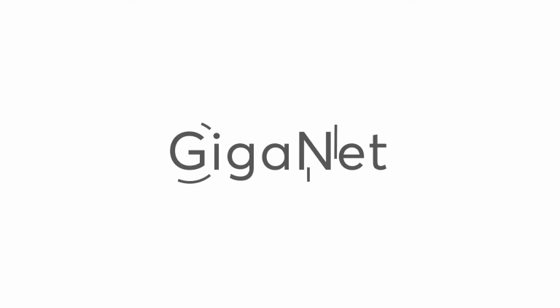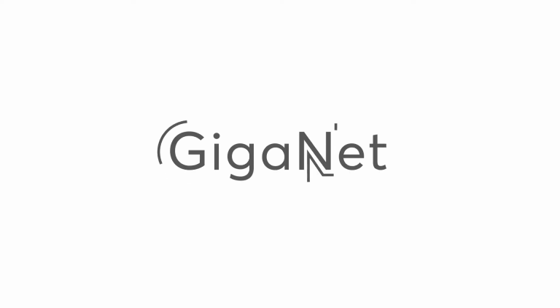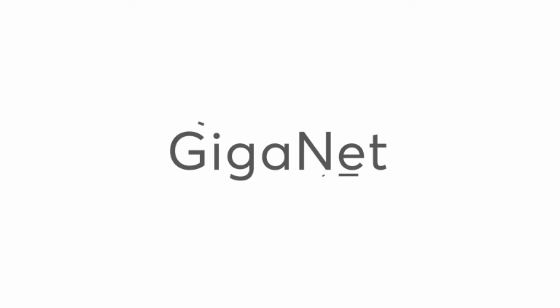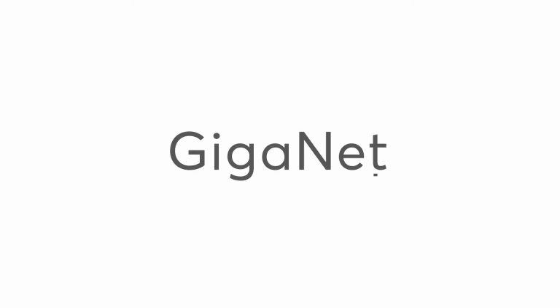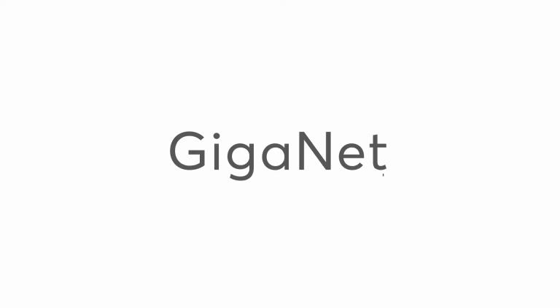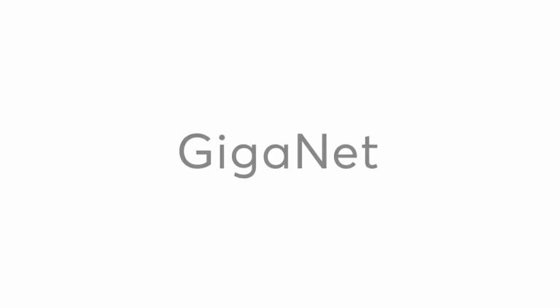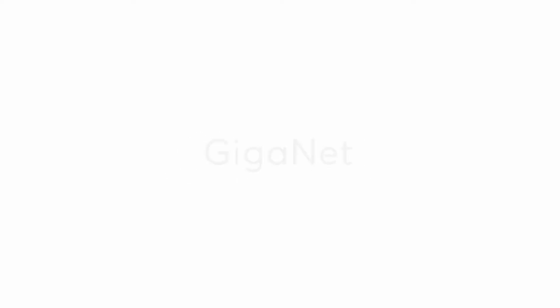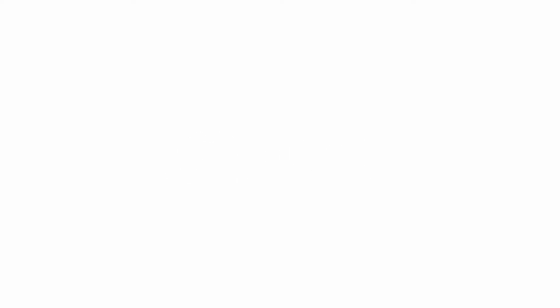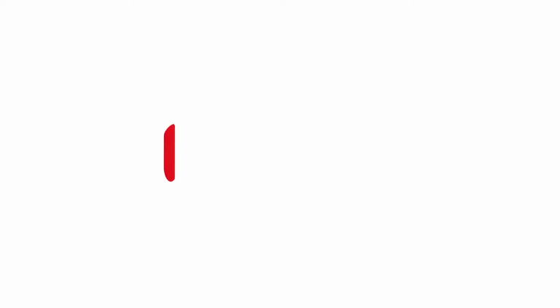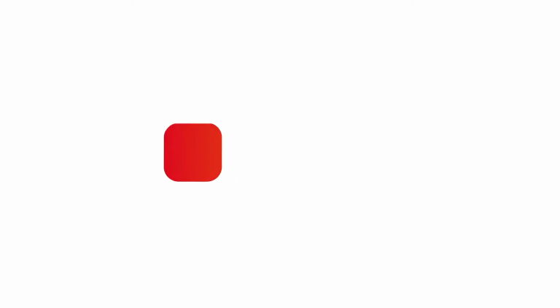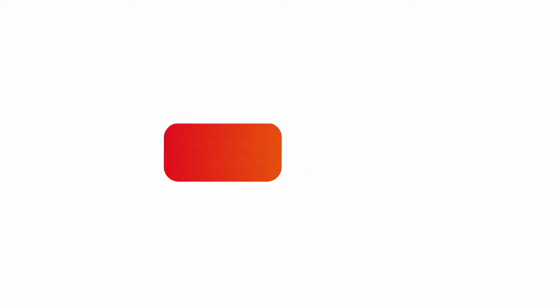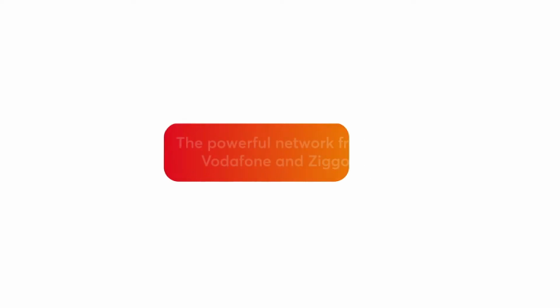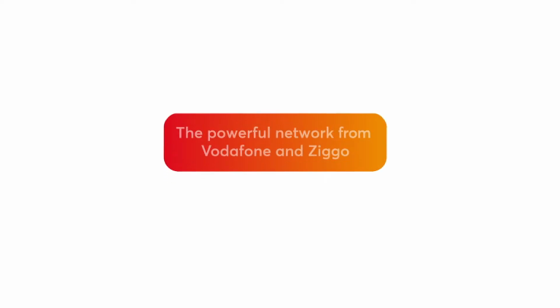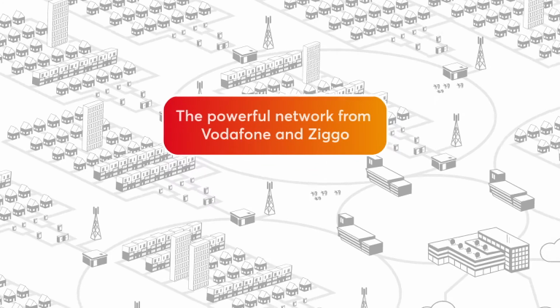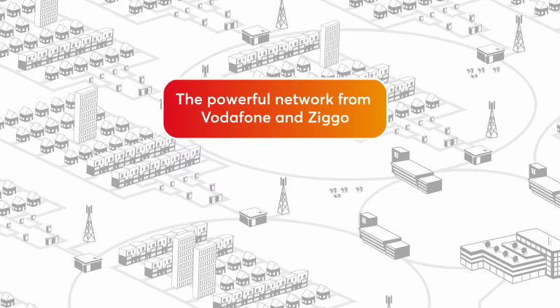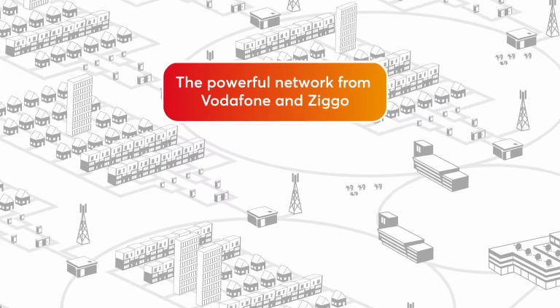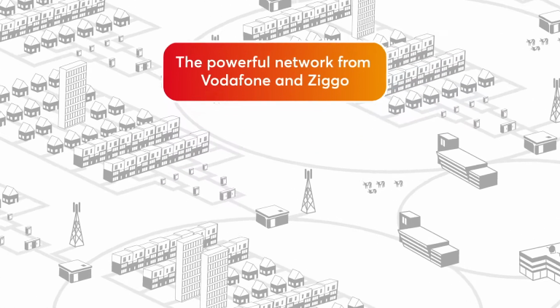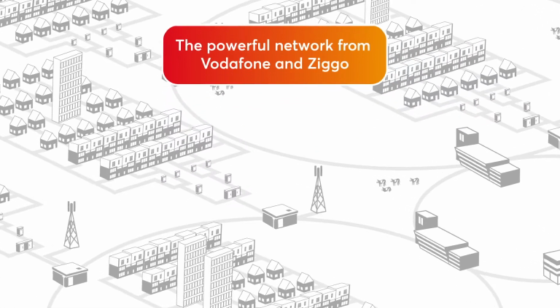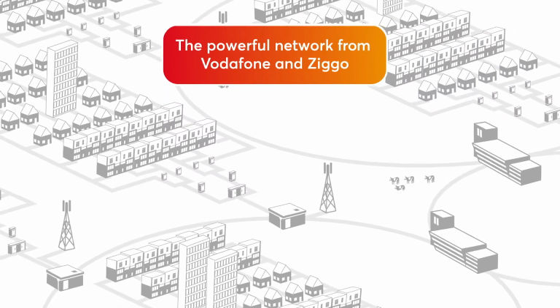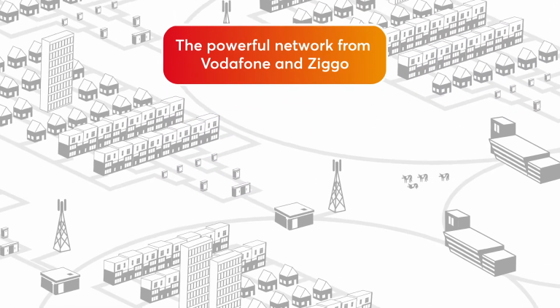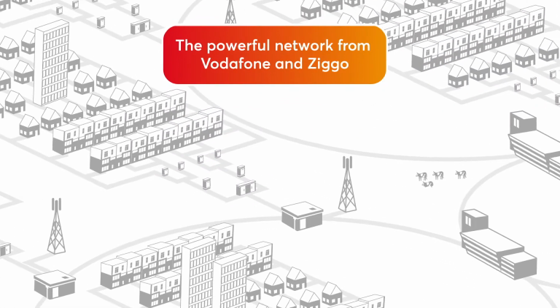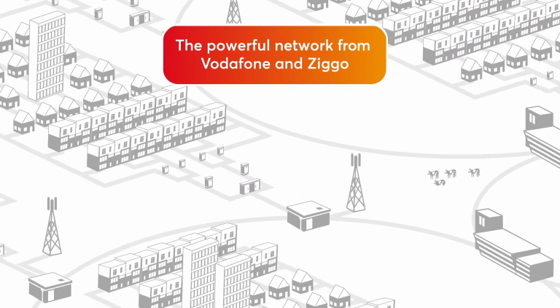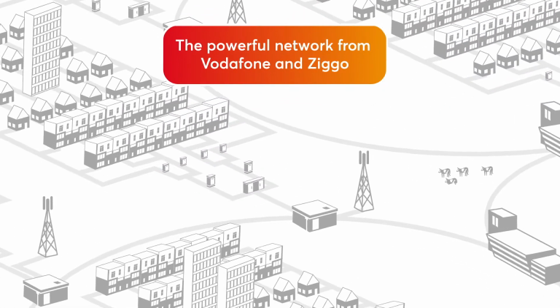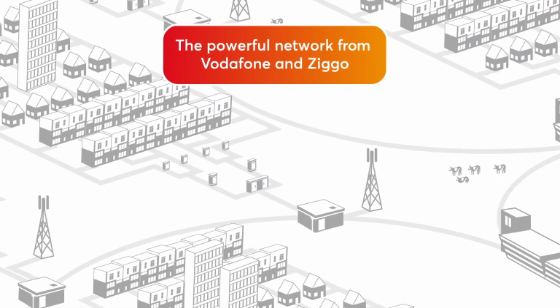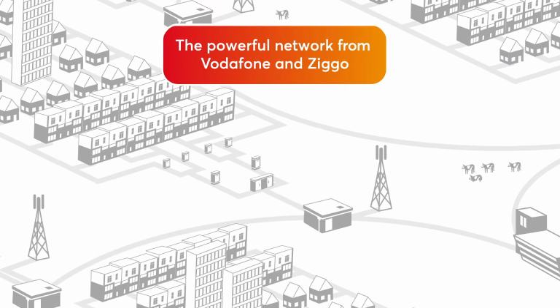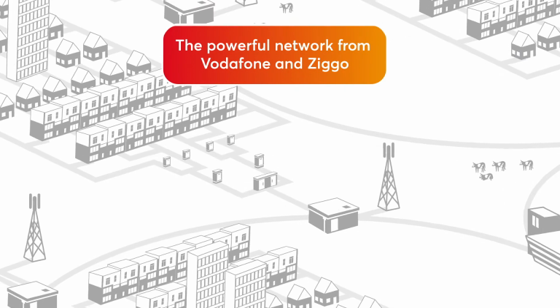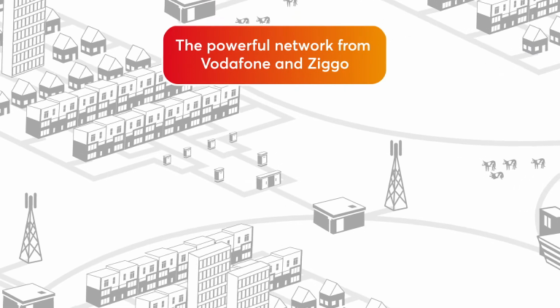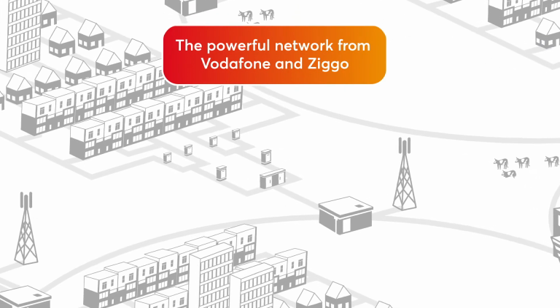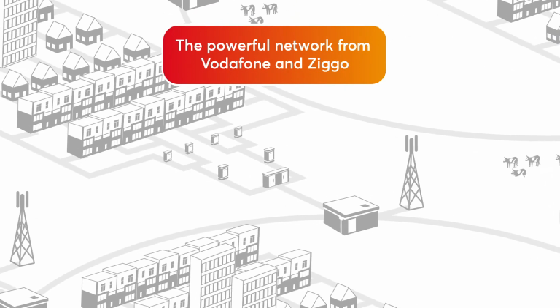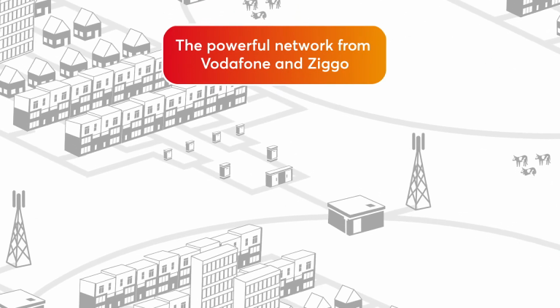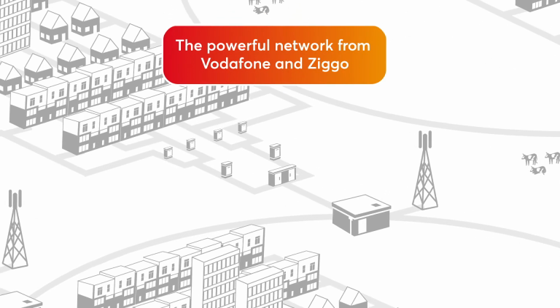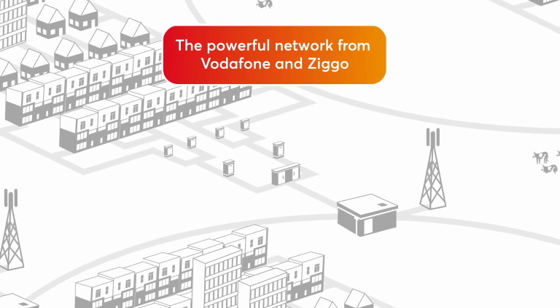Giganet, the powerful network from Vodafone and Ziggo. How does it look behind the scenes?